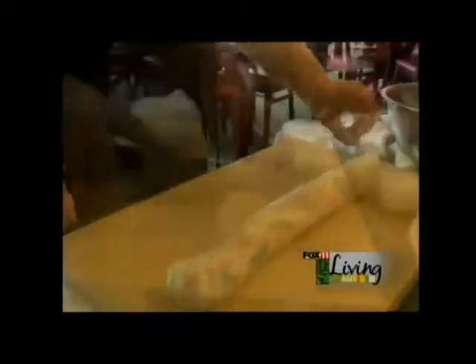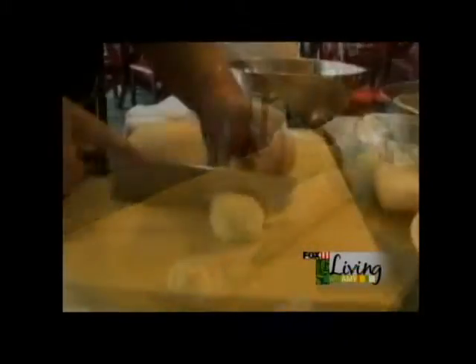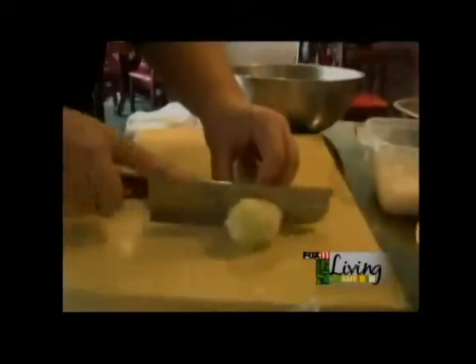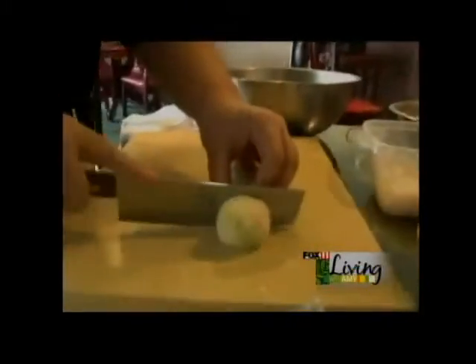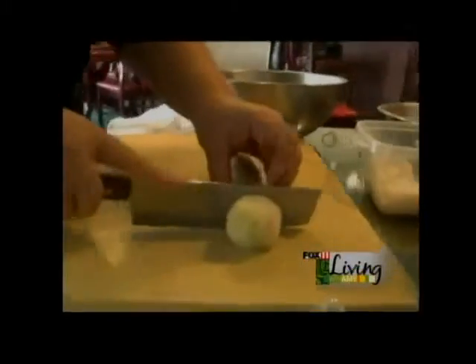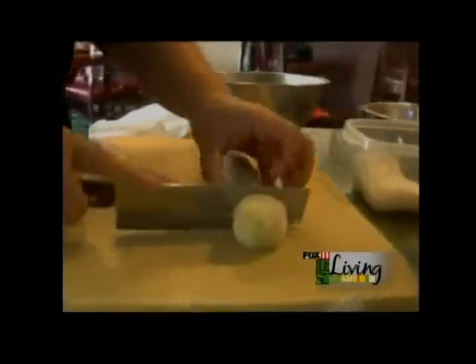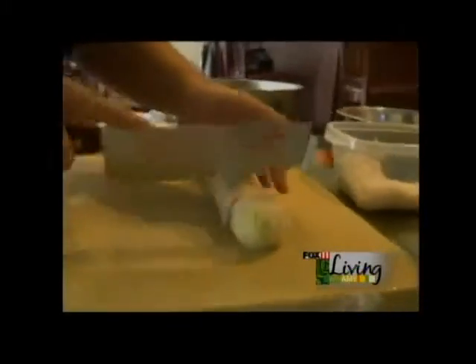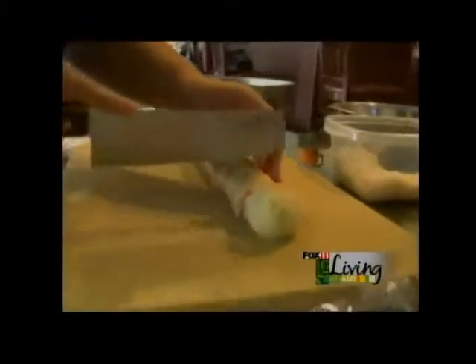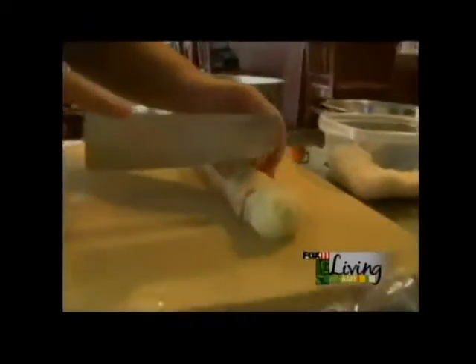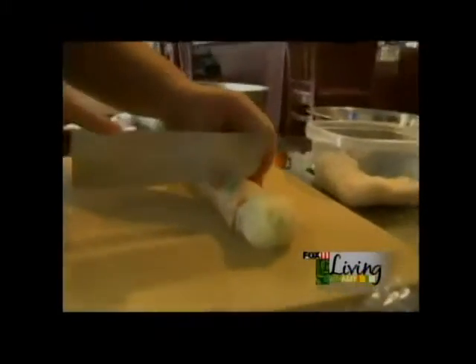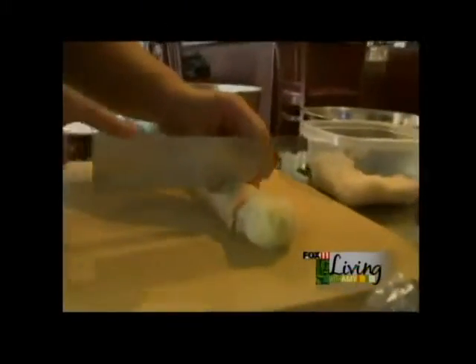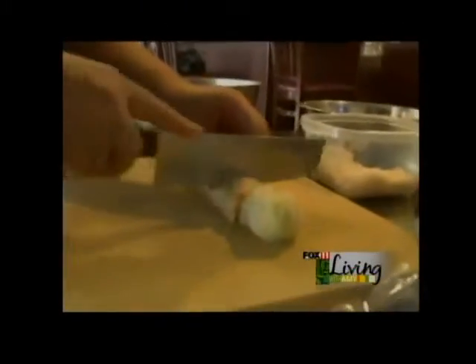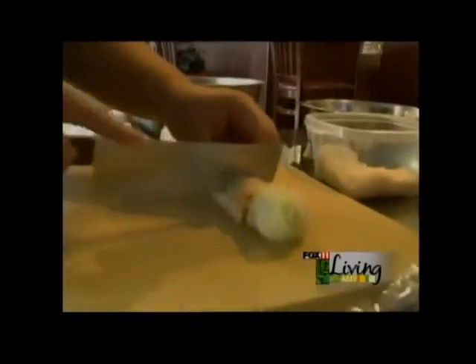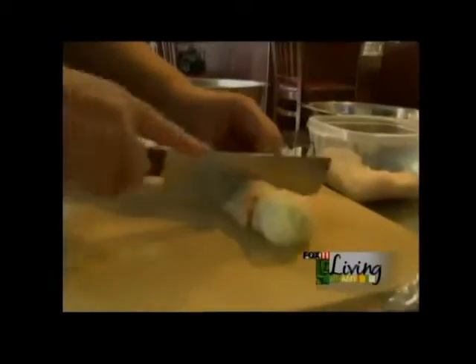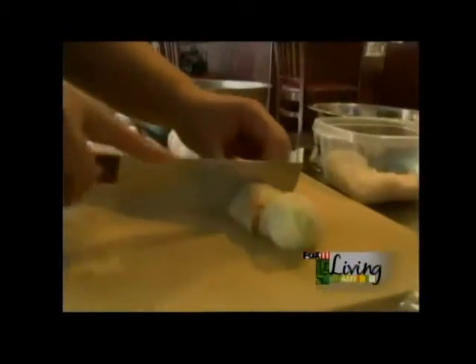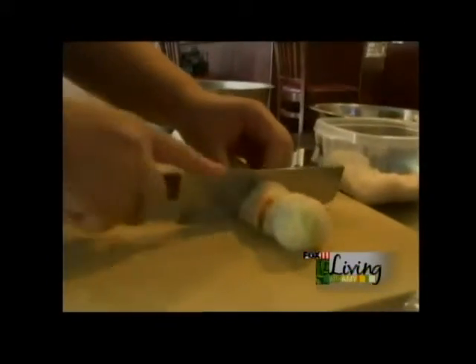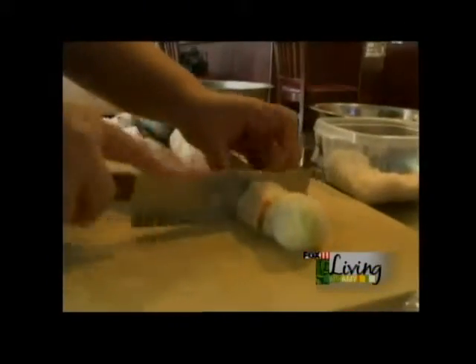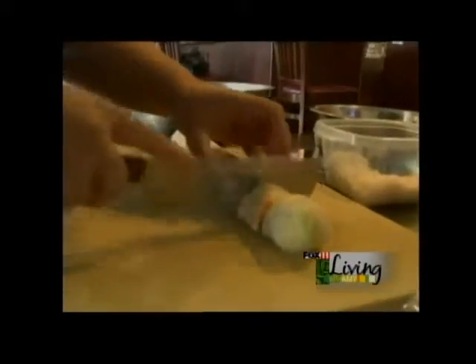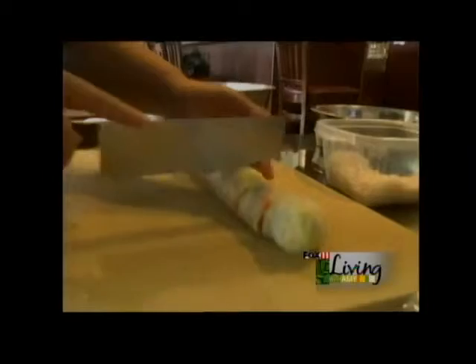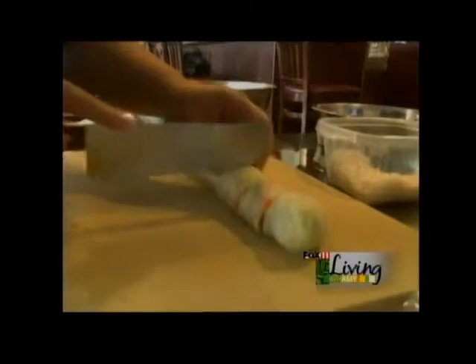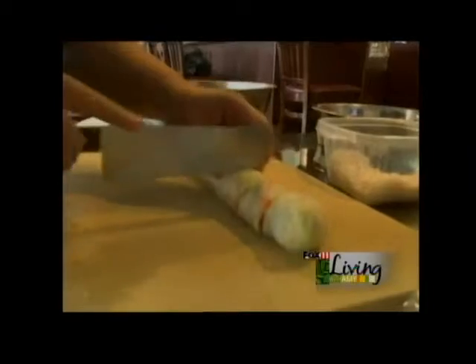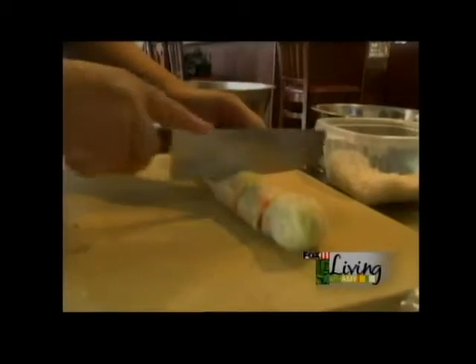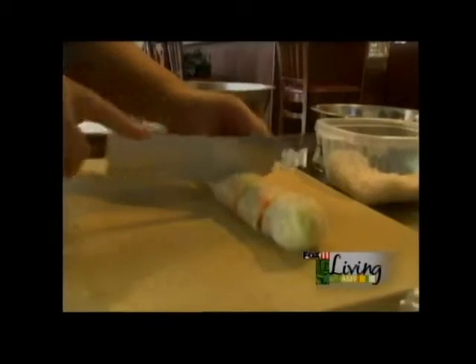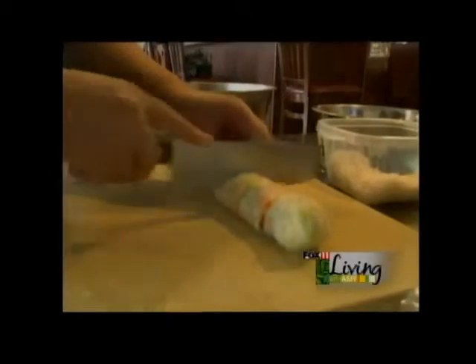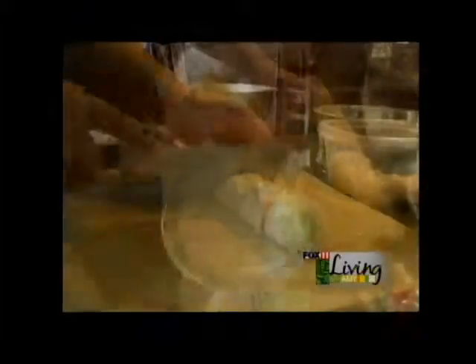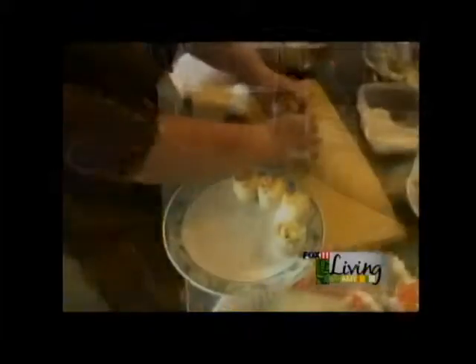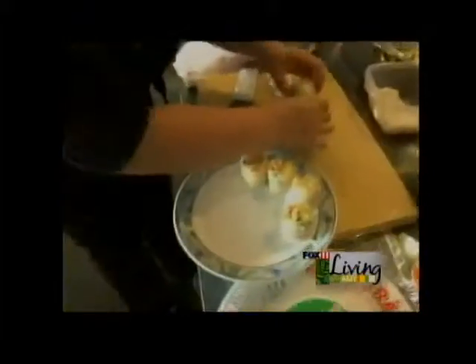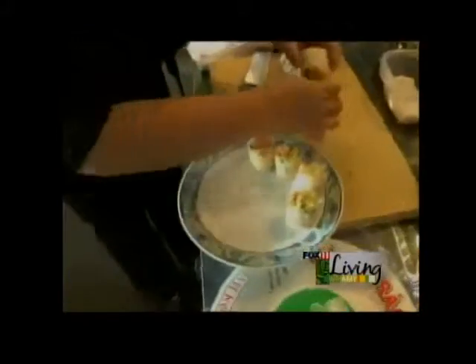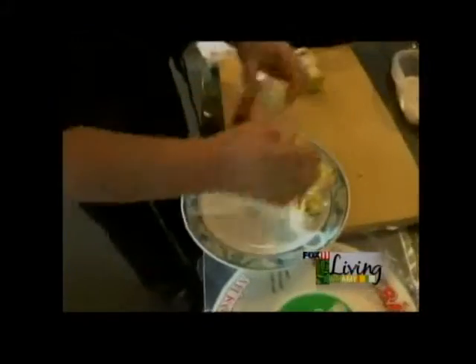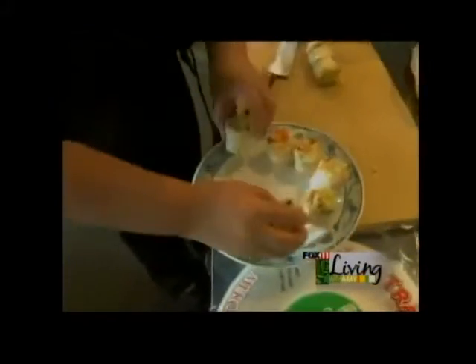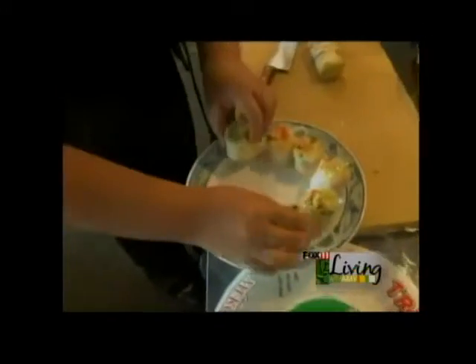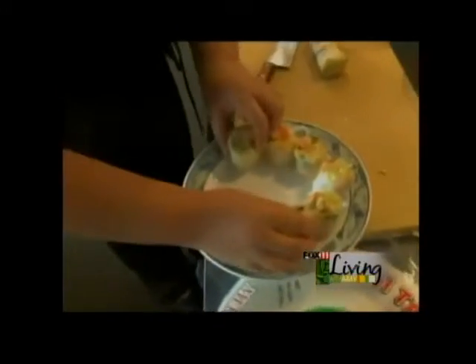And how we're serving: we cut it into small pieces, just bite size.